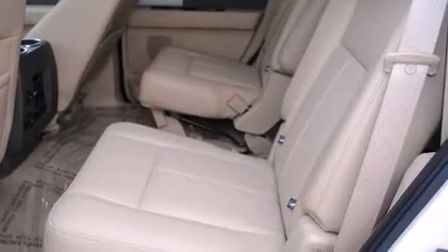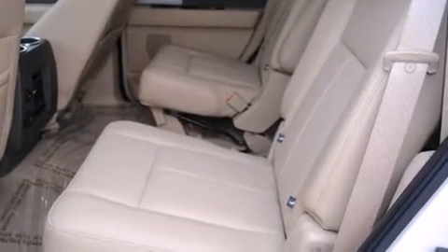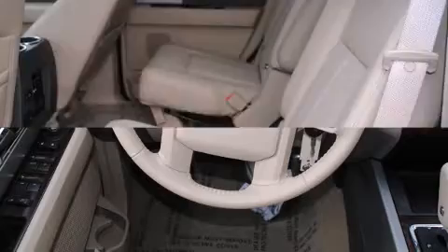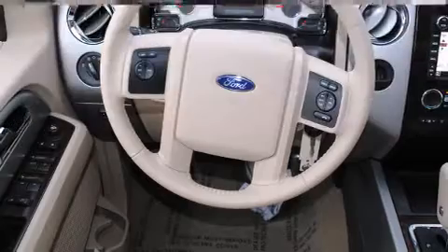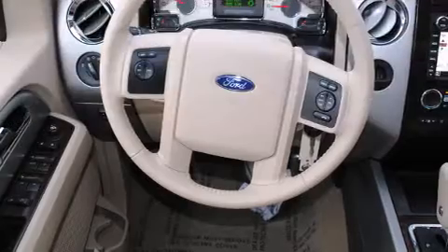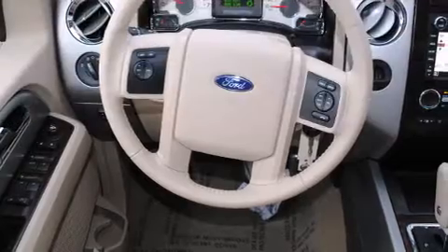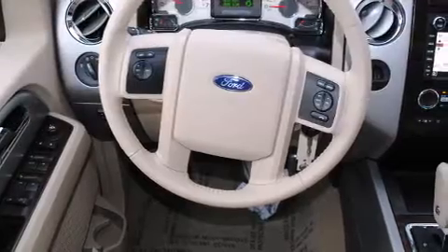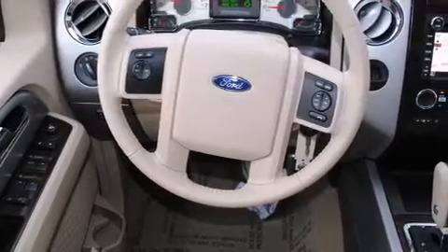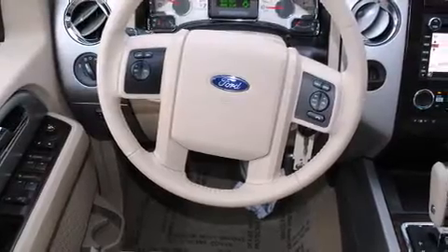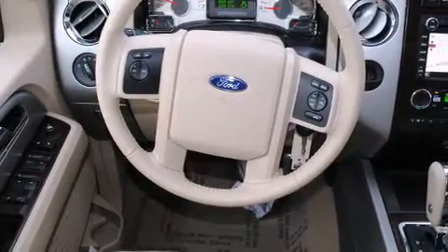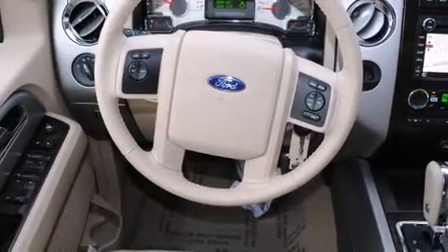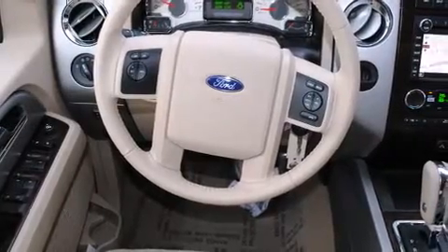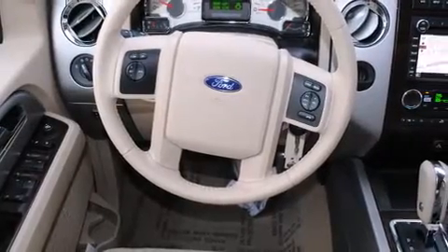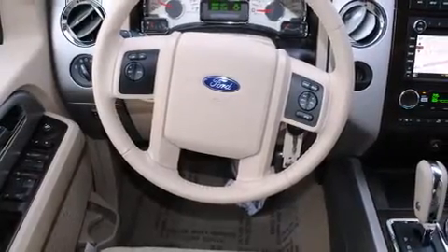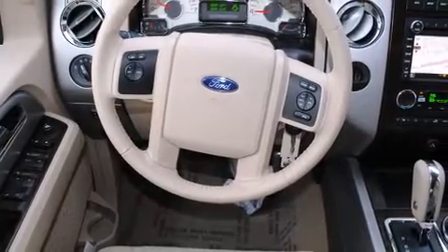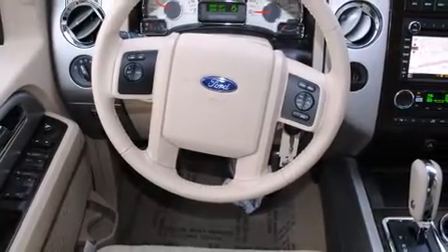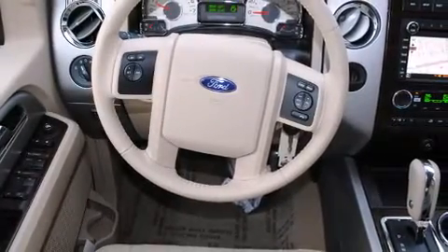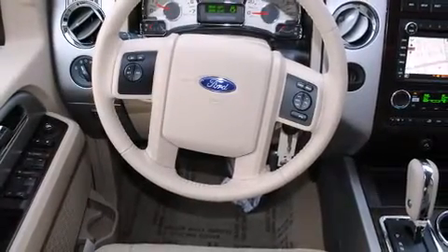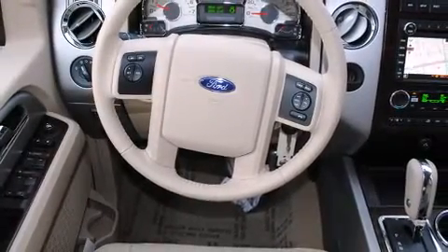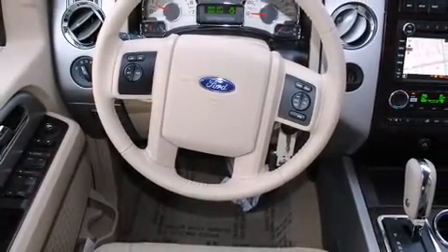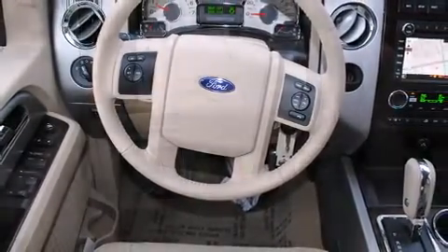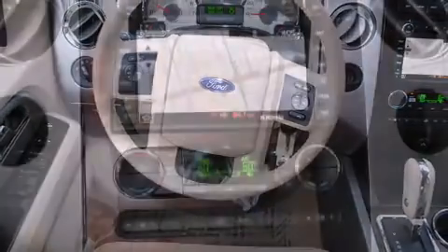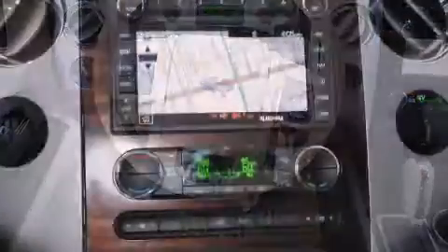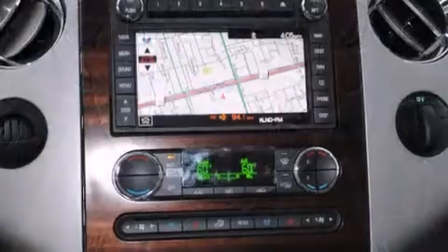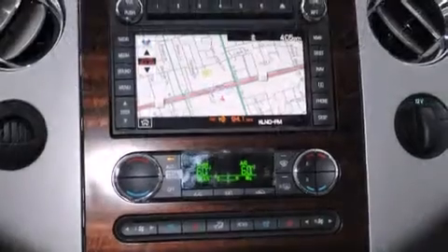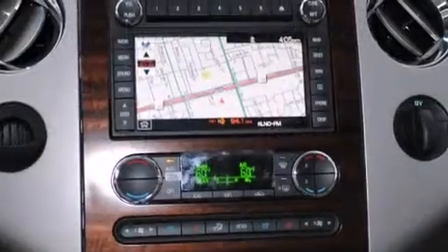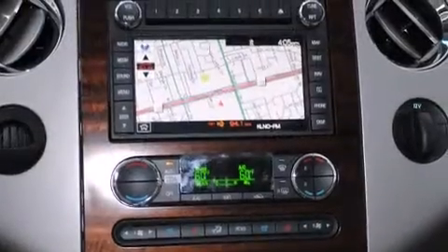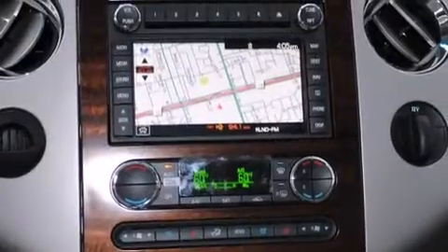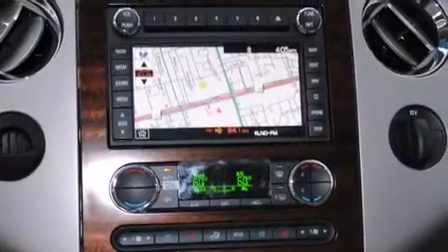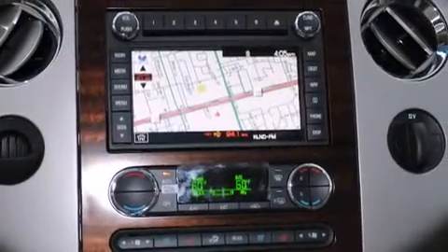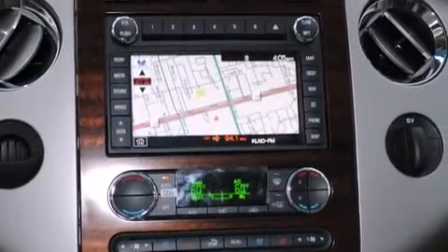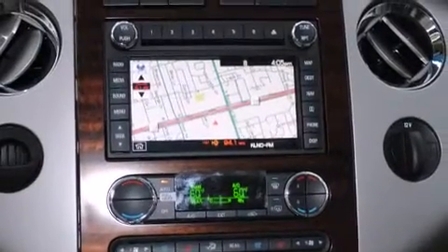The available power fold third row seats fold flat at the touch of a button to increase cargo space up to 130 cubic feet.